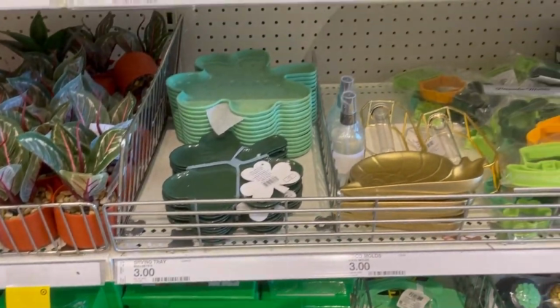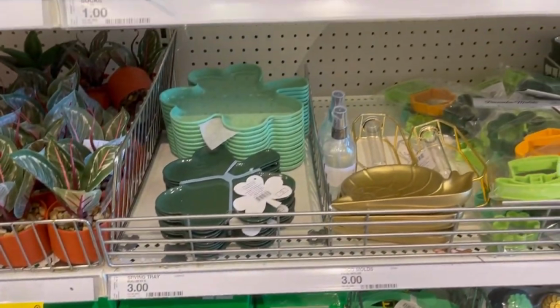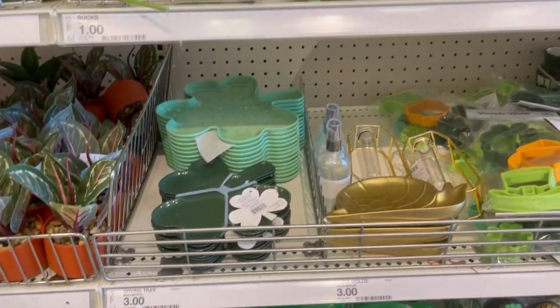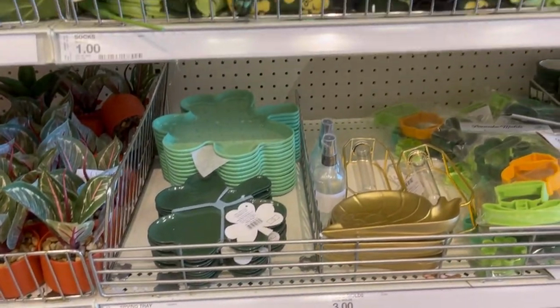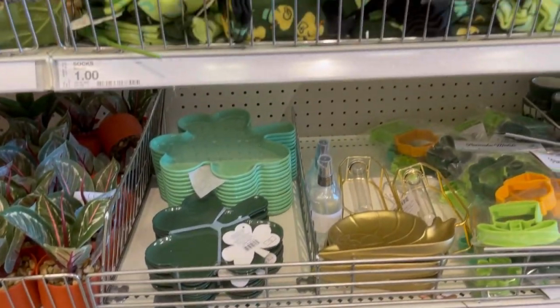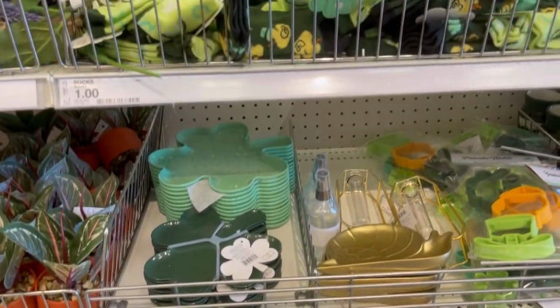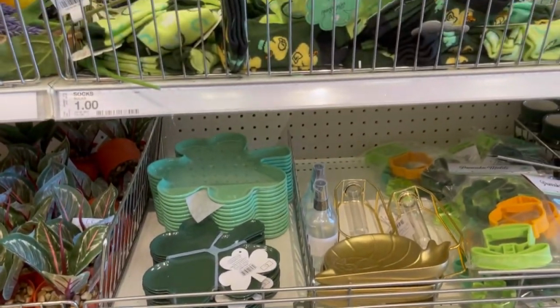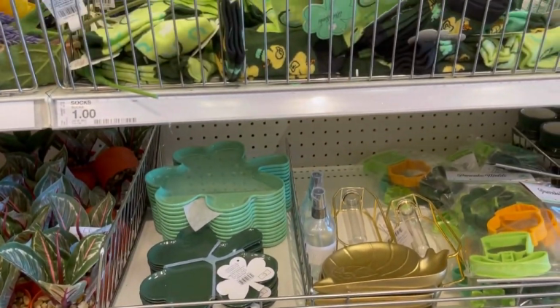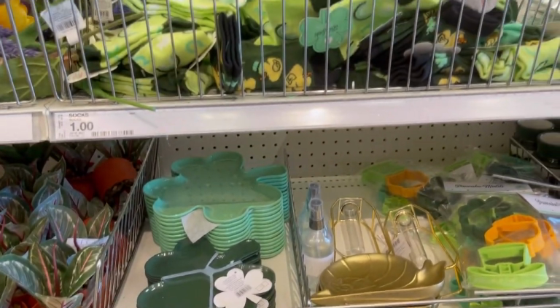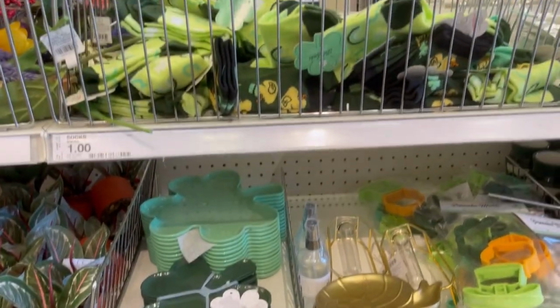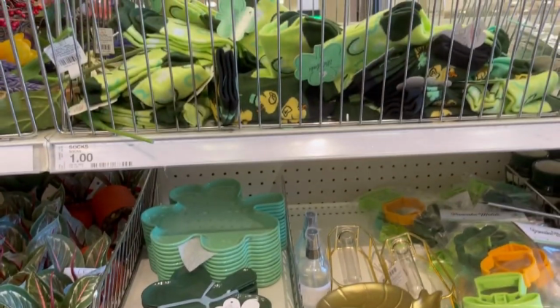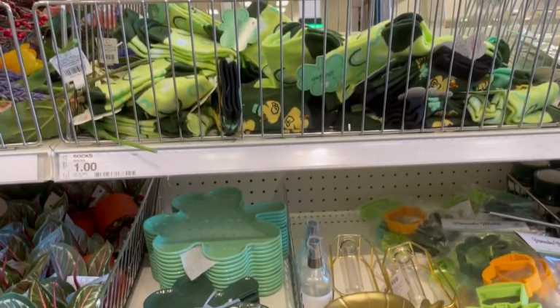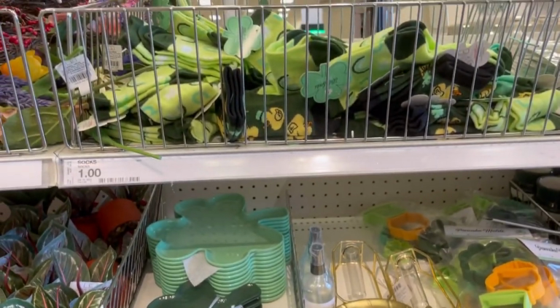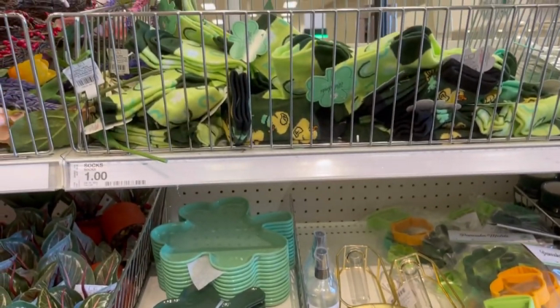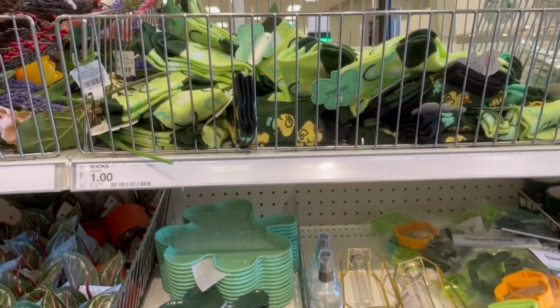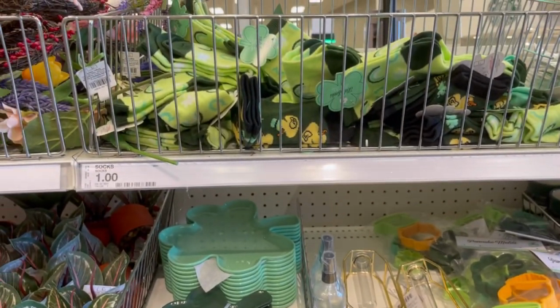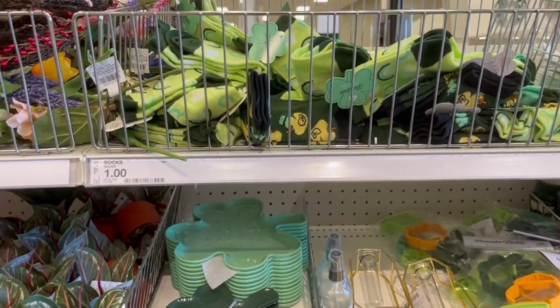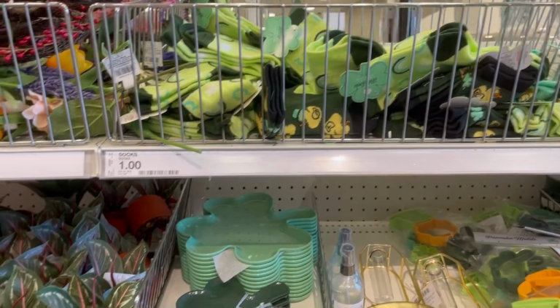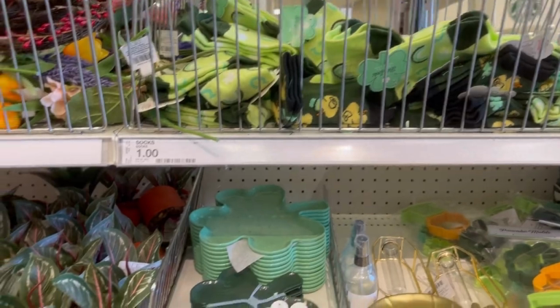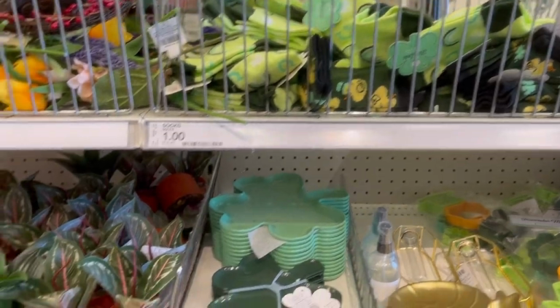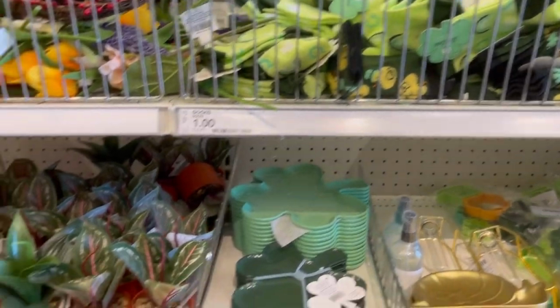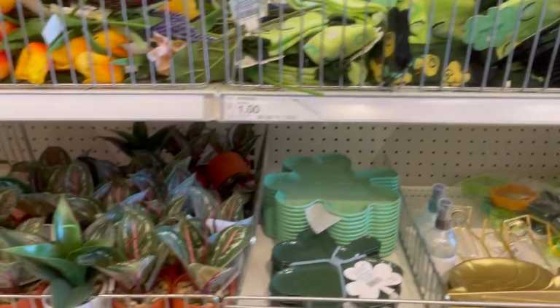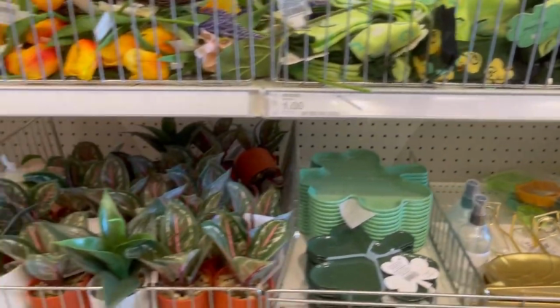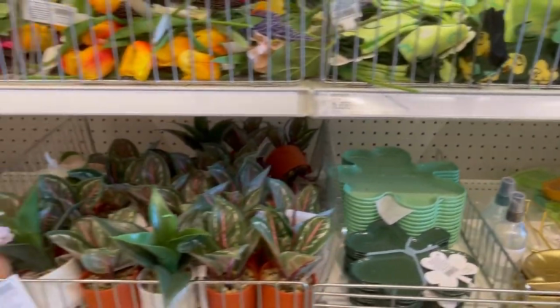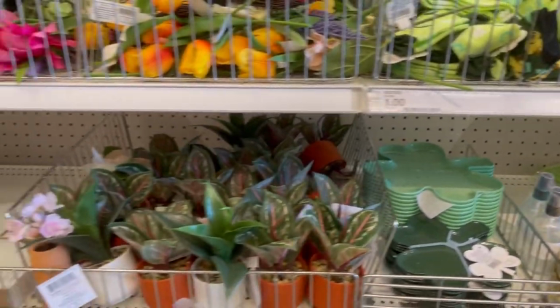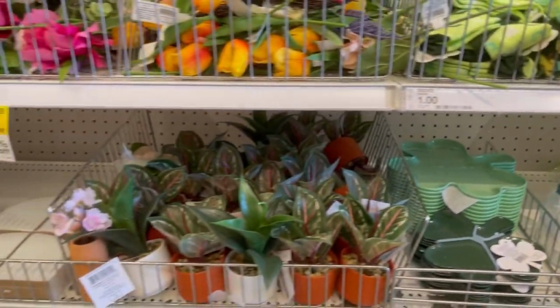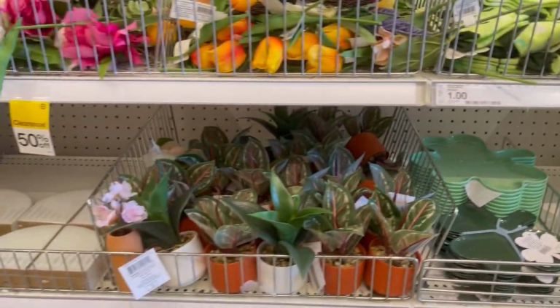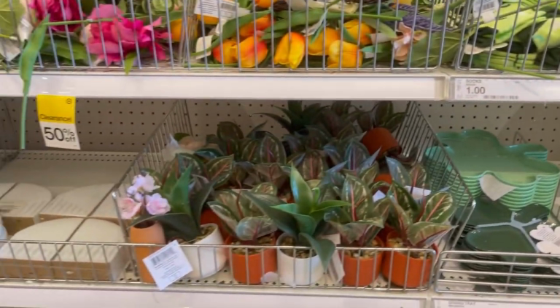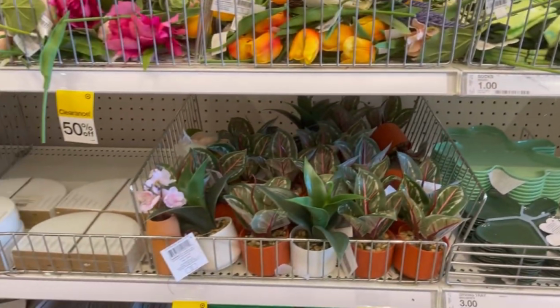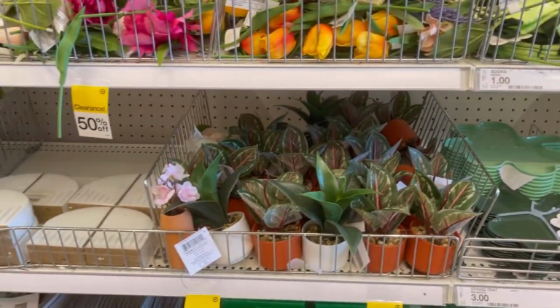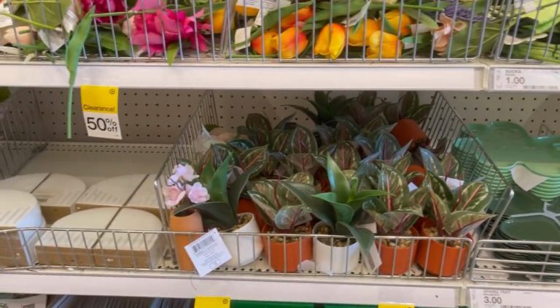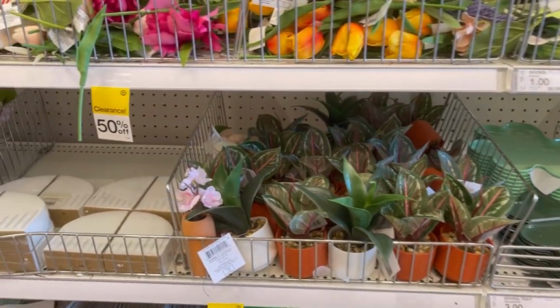And here I was just giving a quick glimpse over at the St. Patrick's Day section.